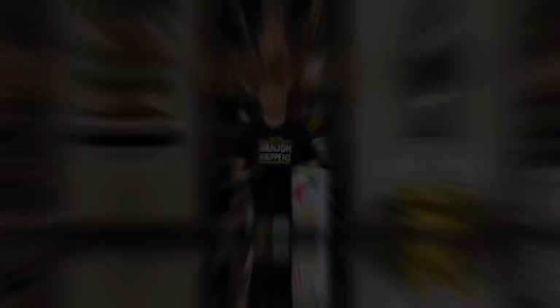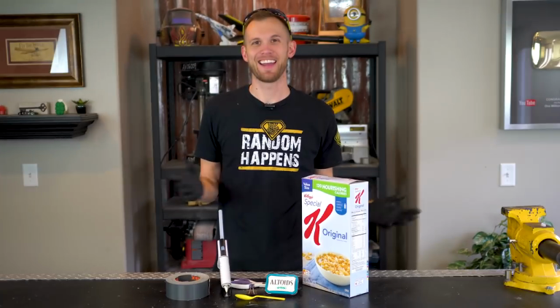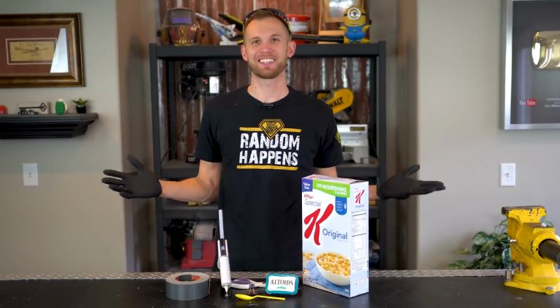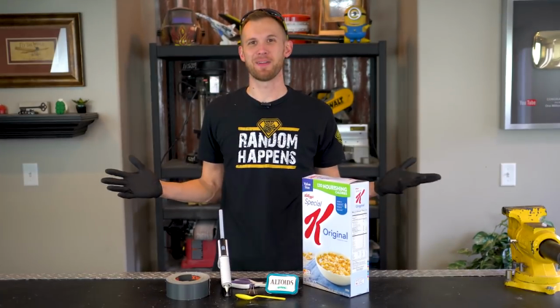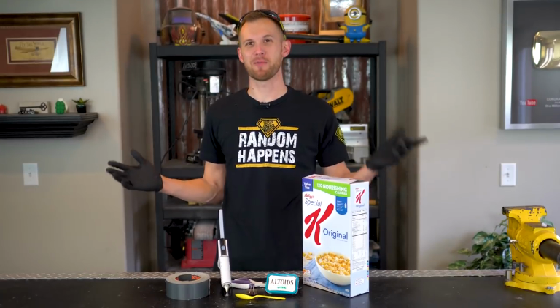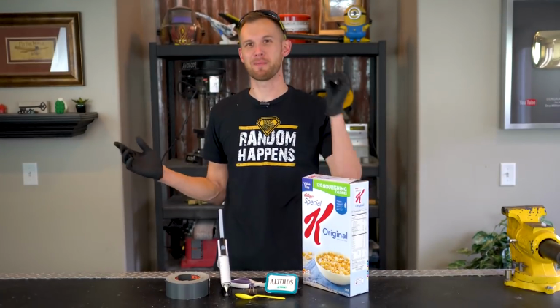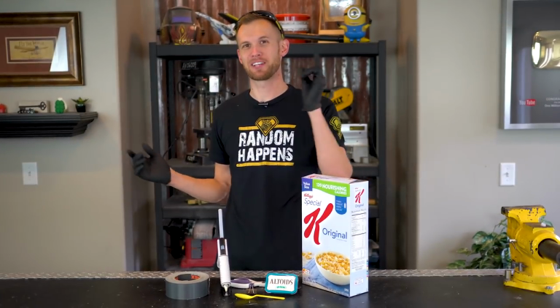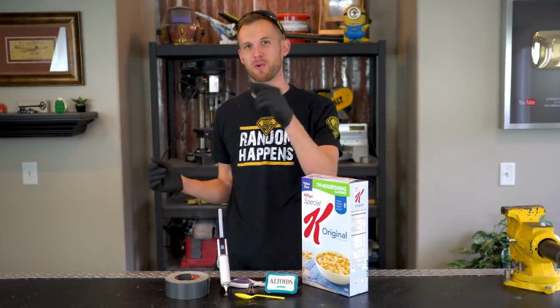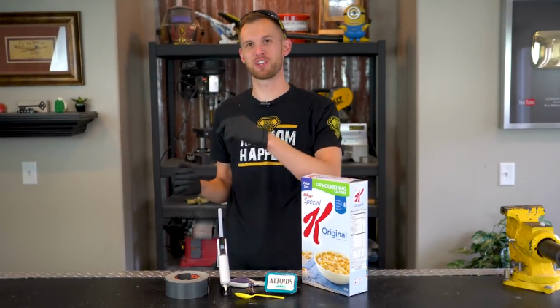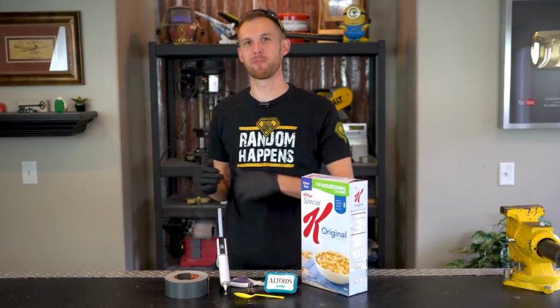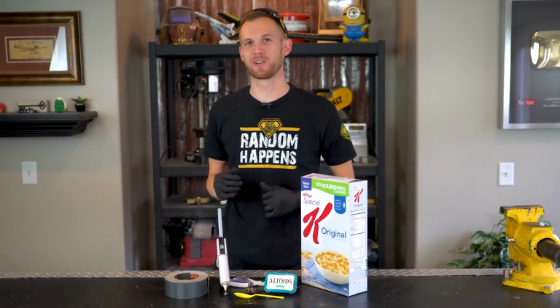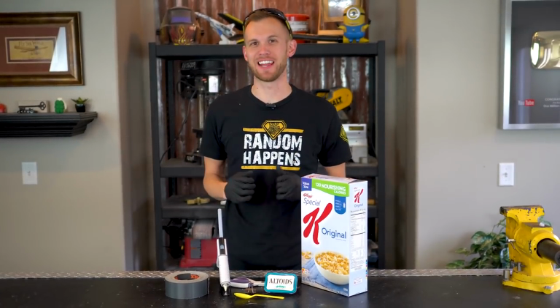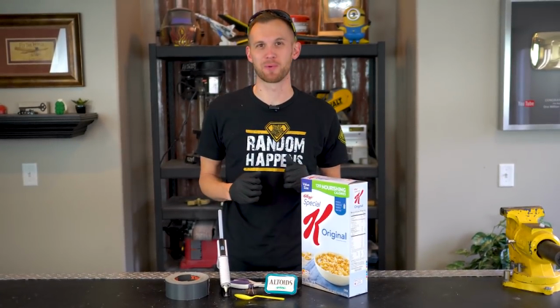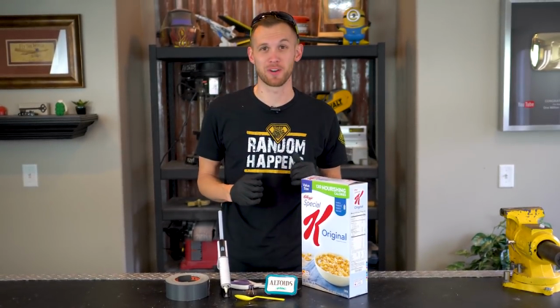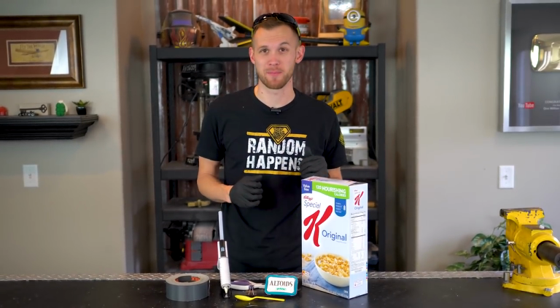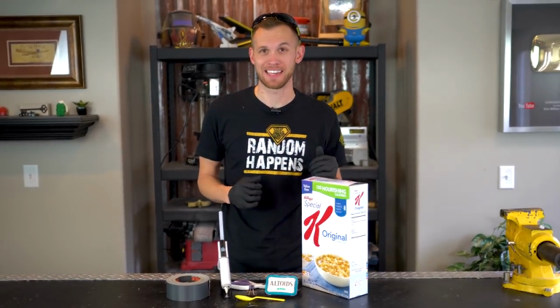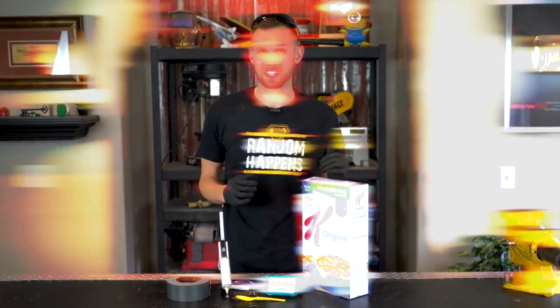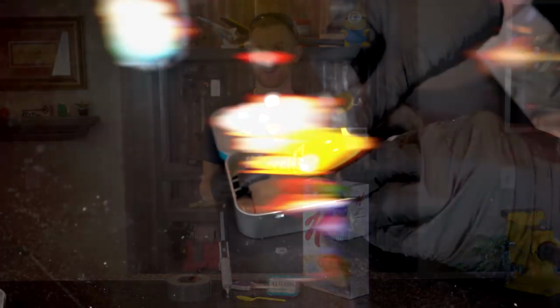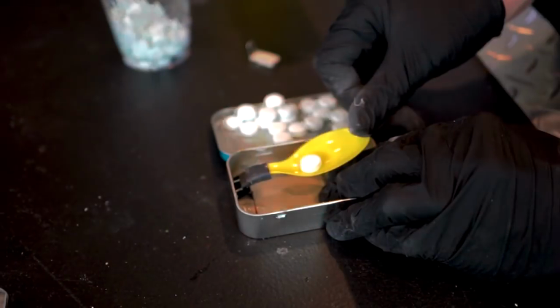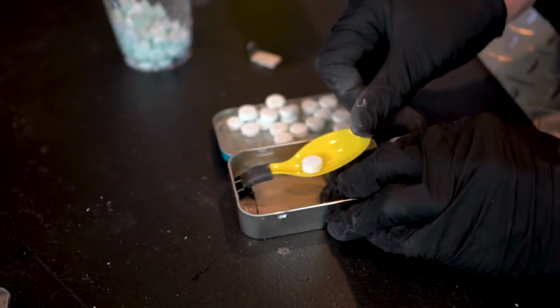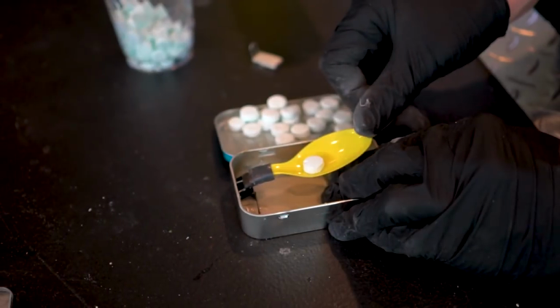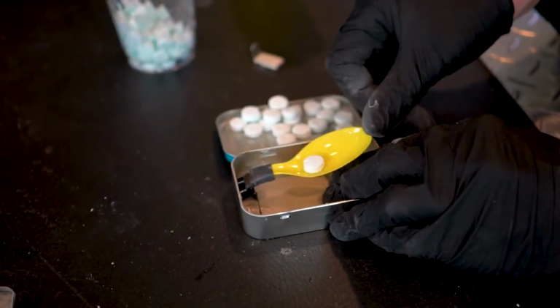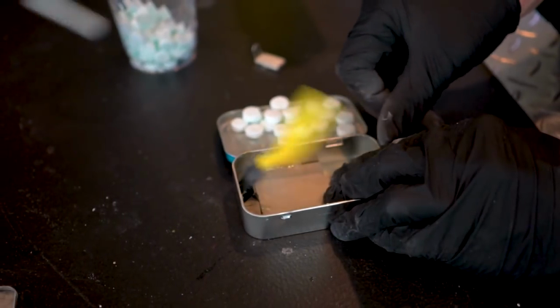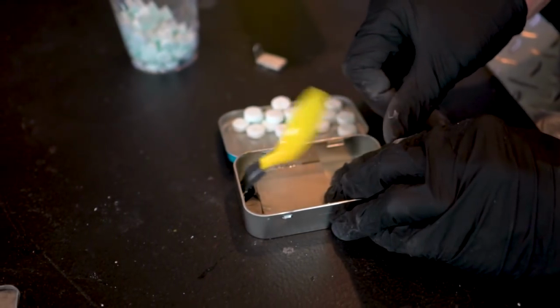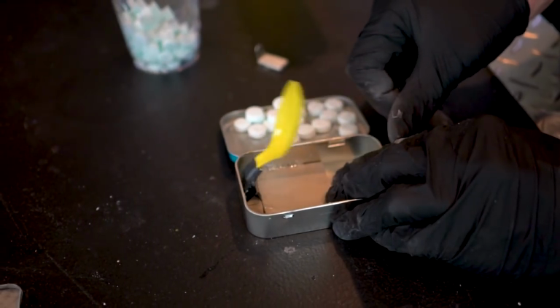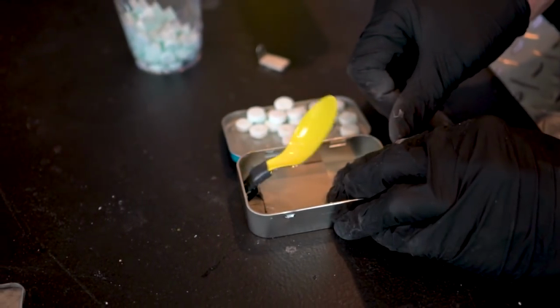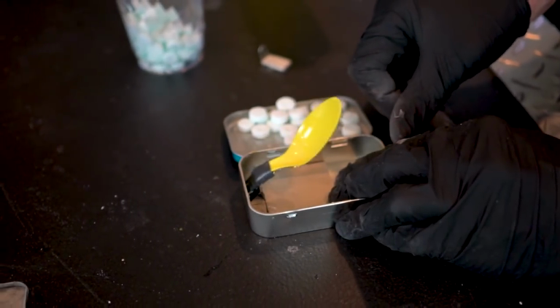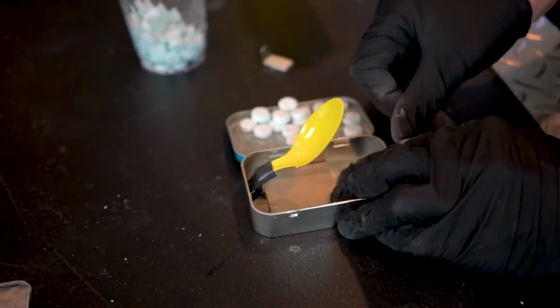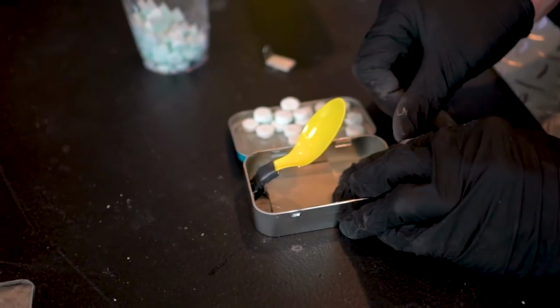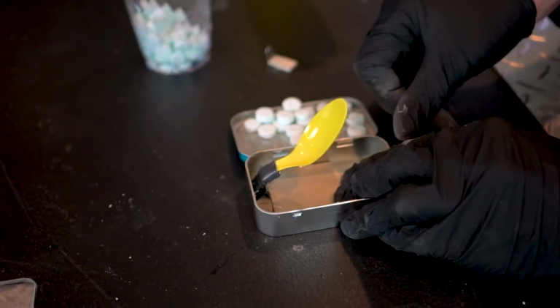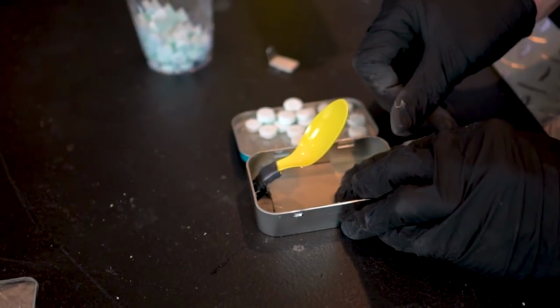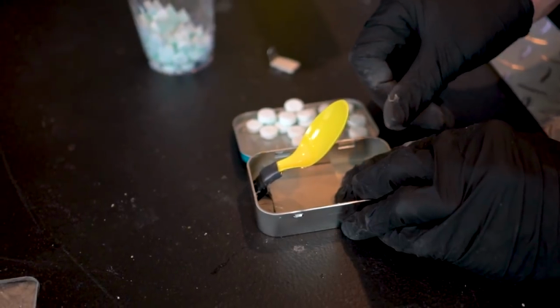Hey guys, I'm Nate, welcome back to the workshop where today we're going to be making a small desktop catapult that fits inside this tin of mints.